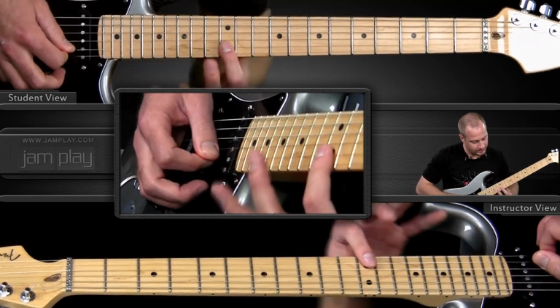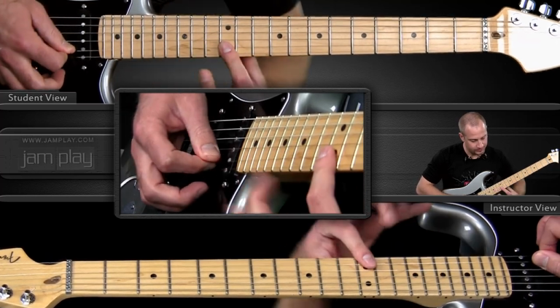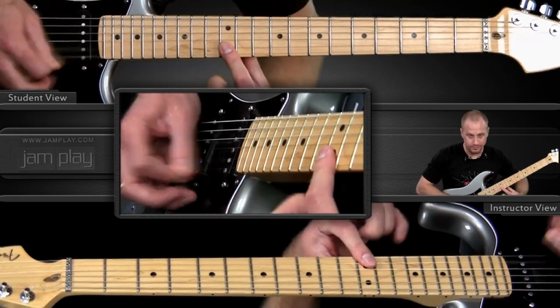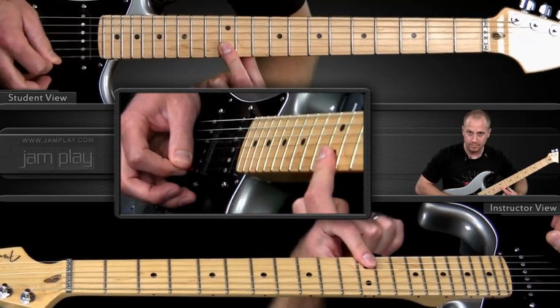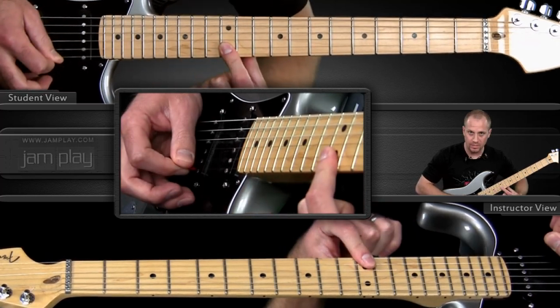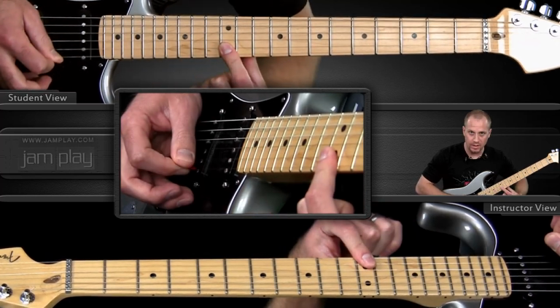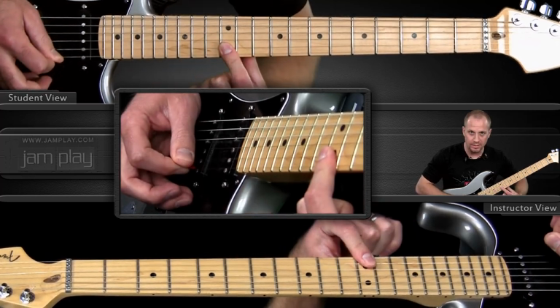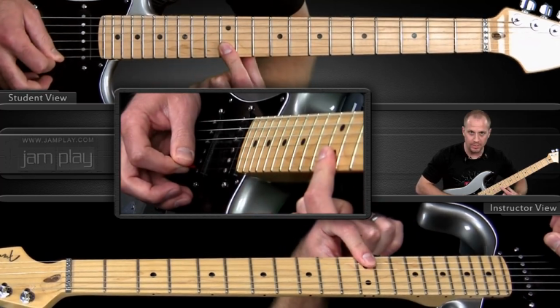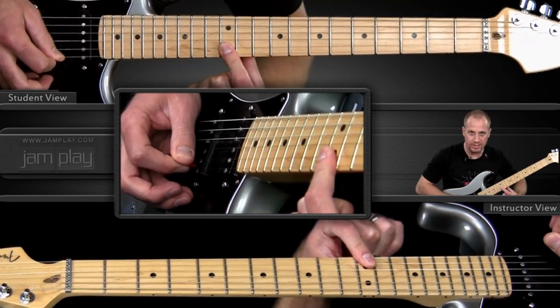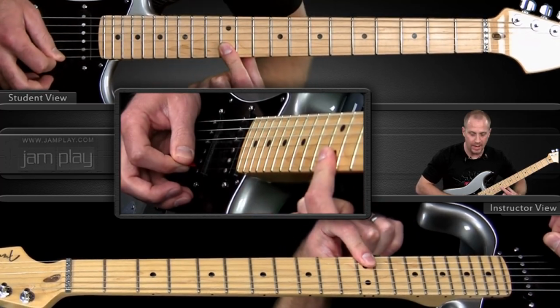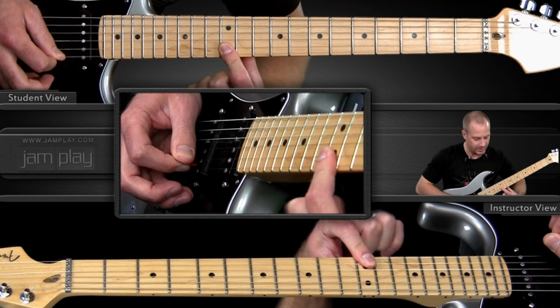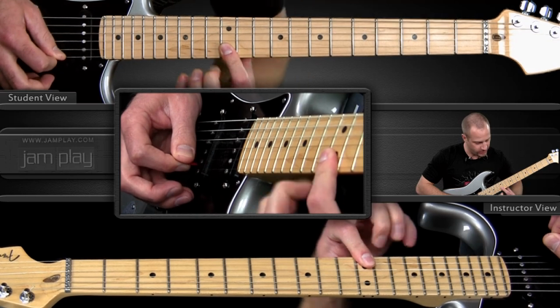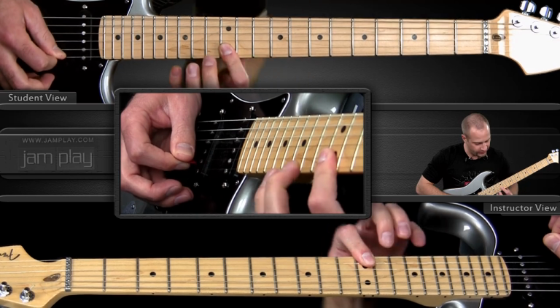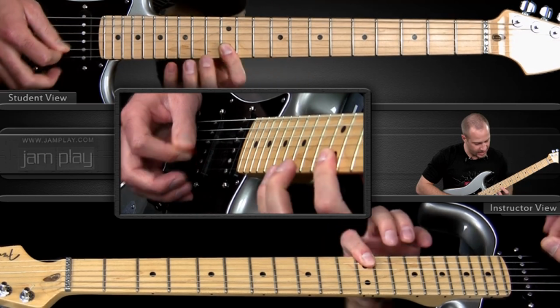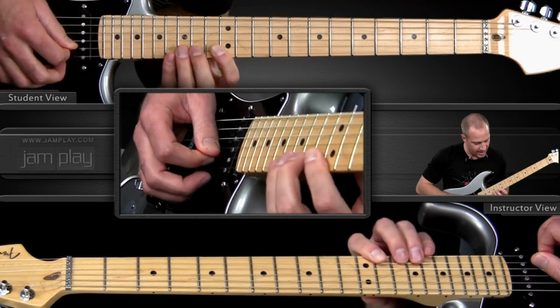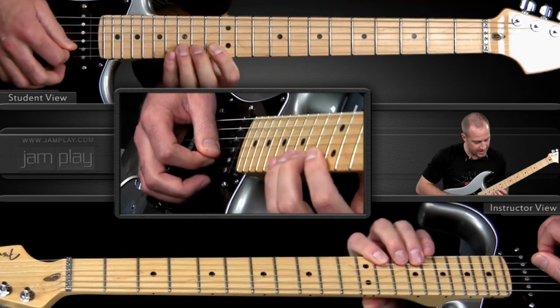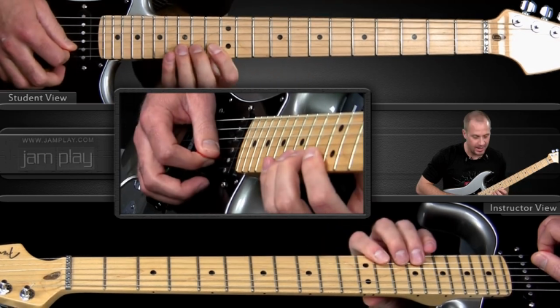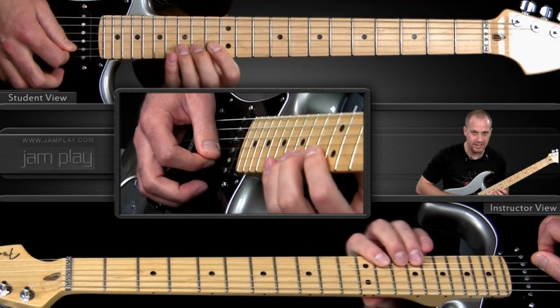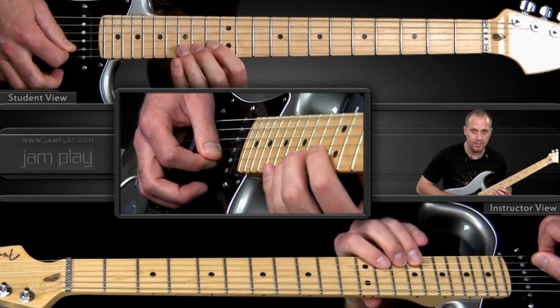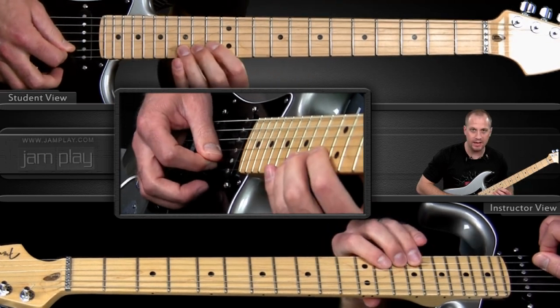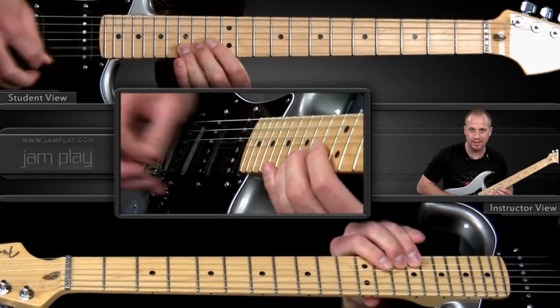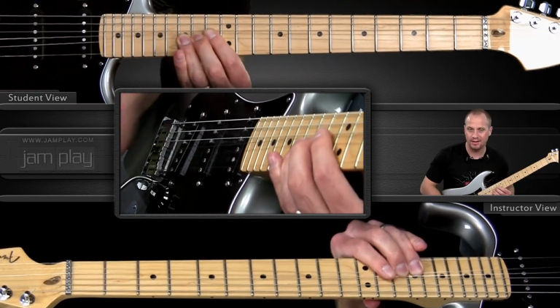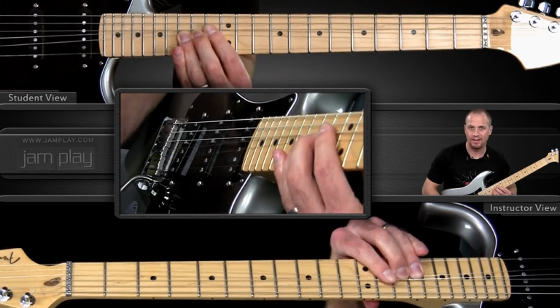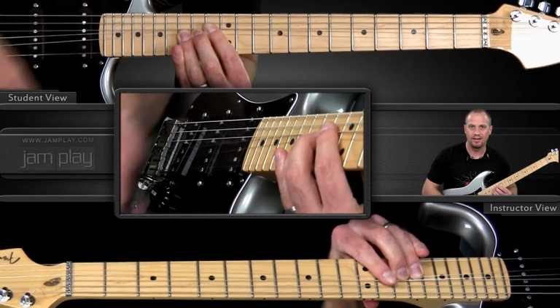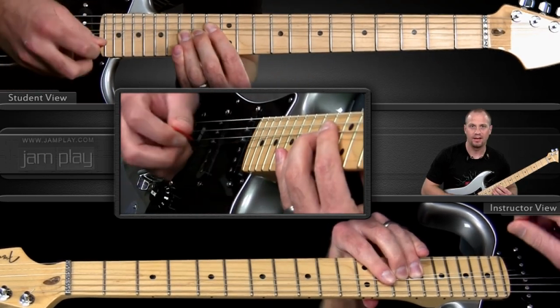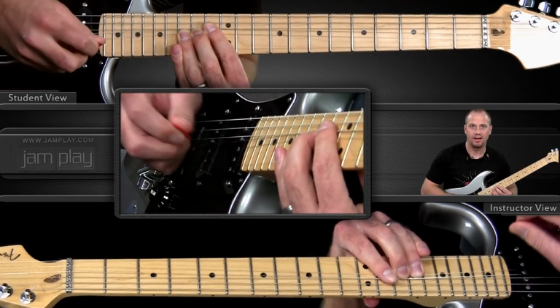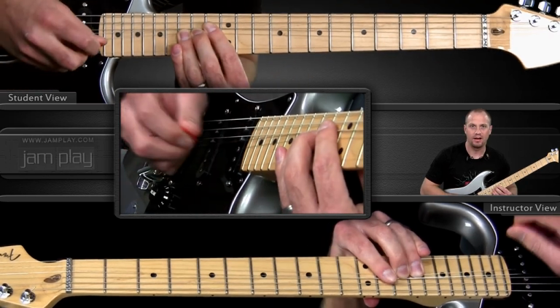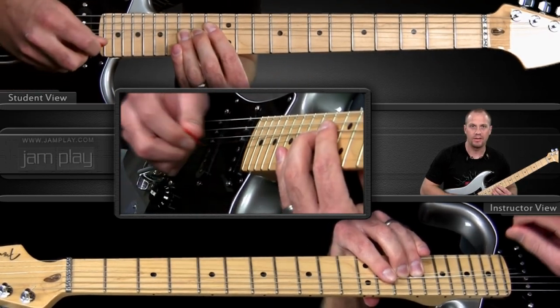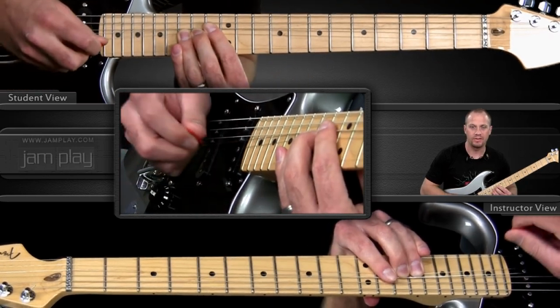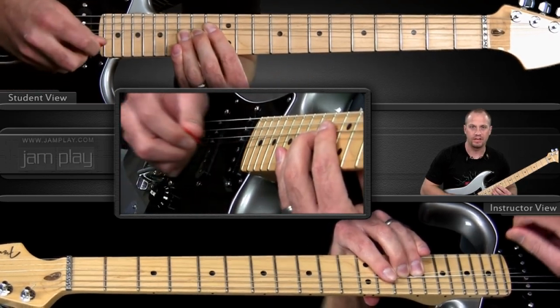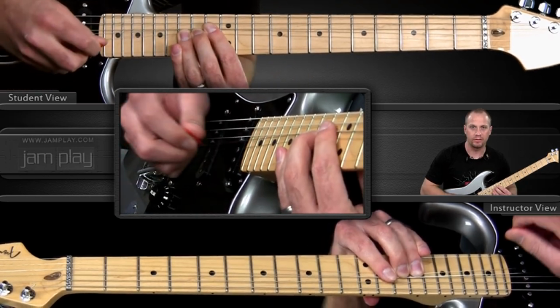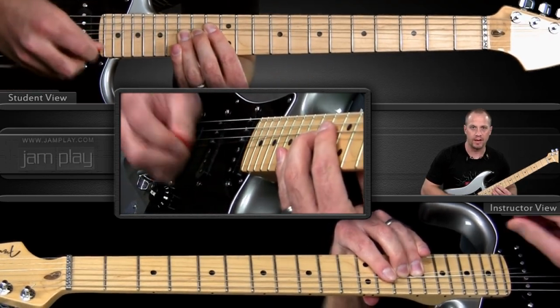Then a double stop on the 12th fret, and then a nice bend on the 15th fret.